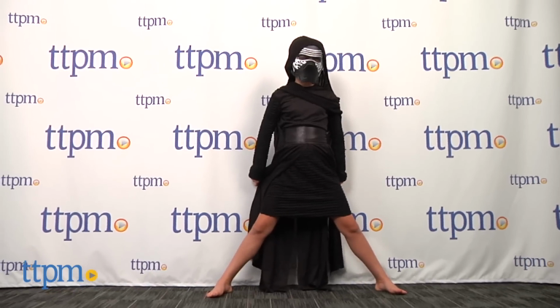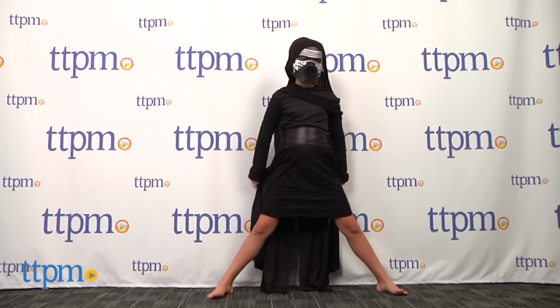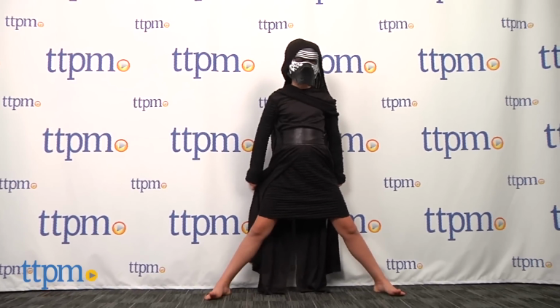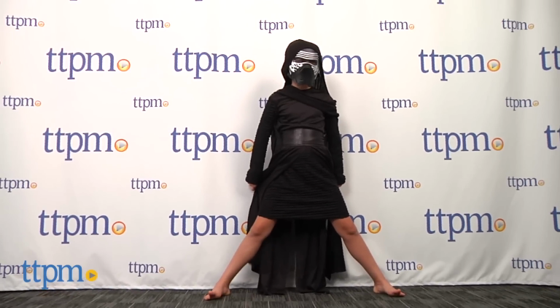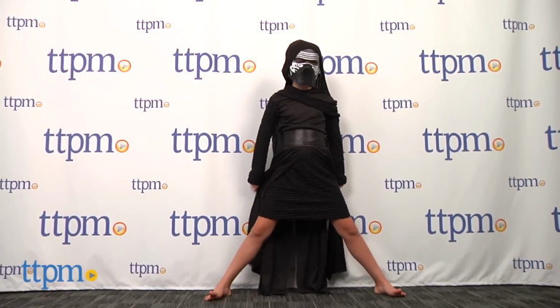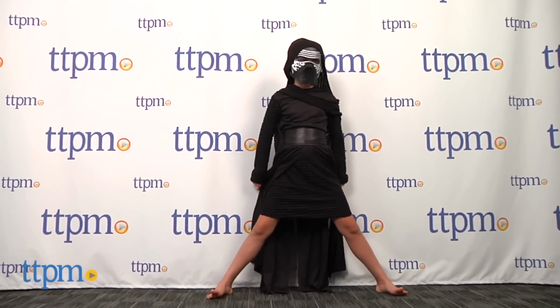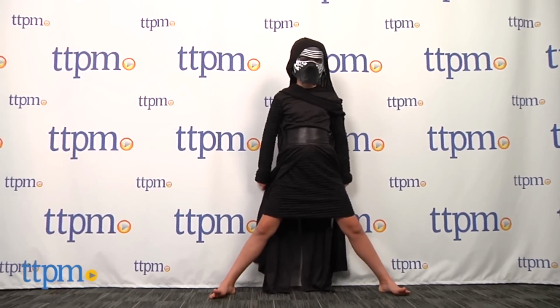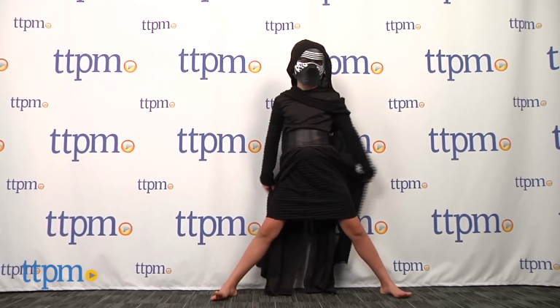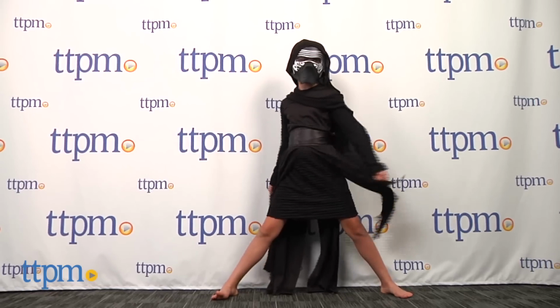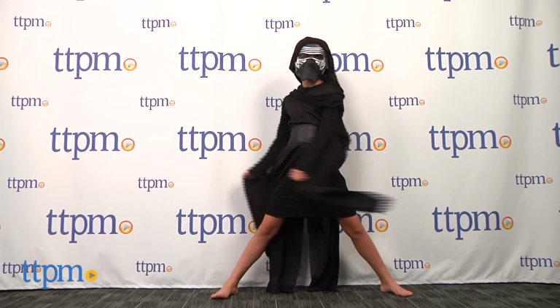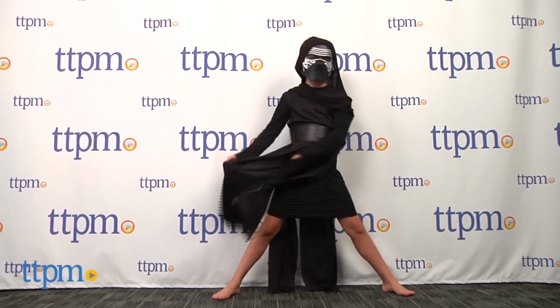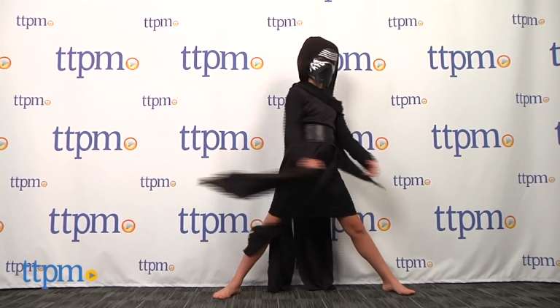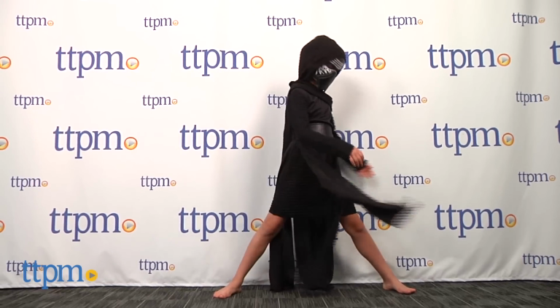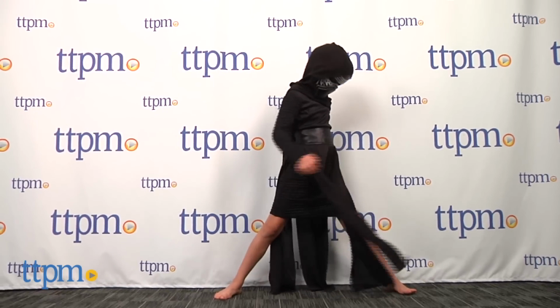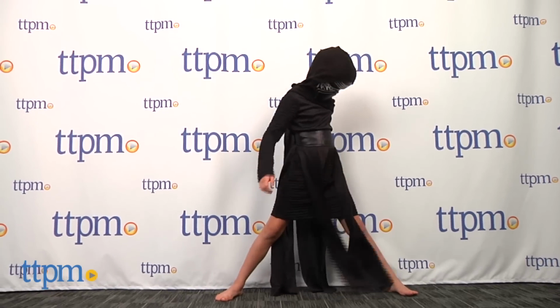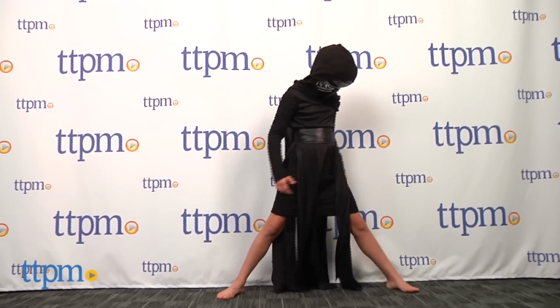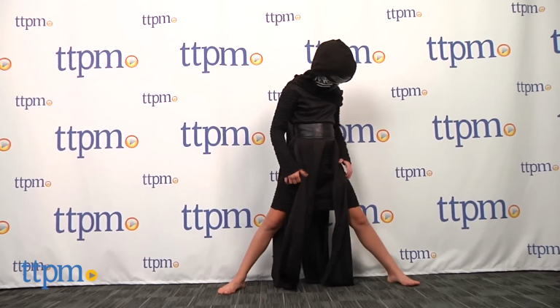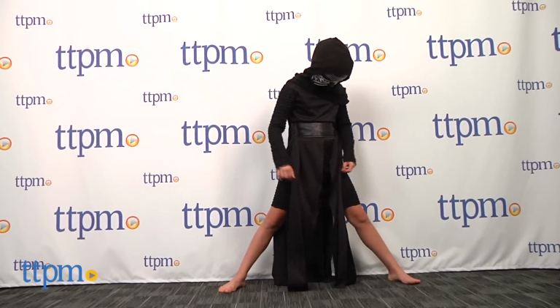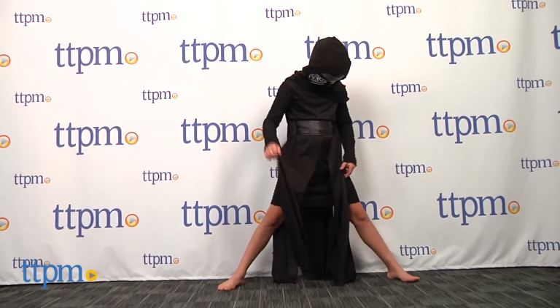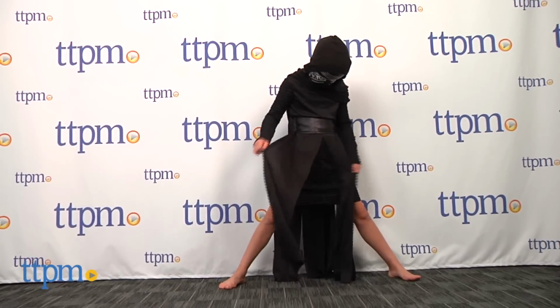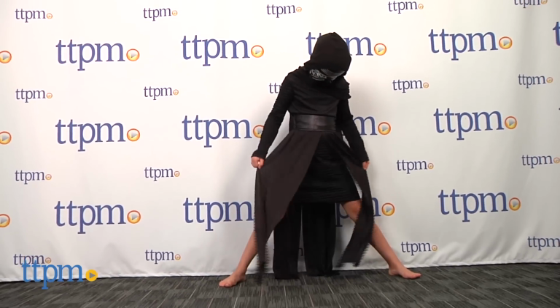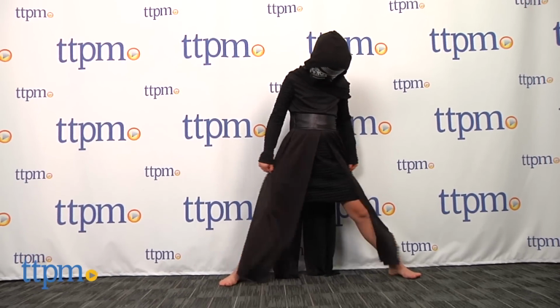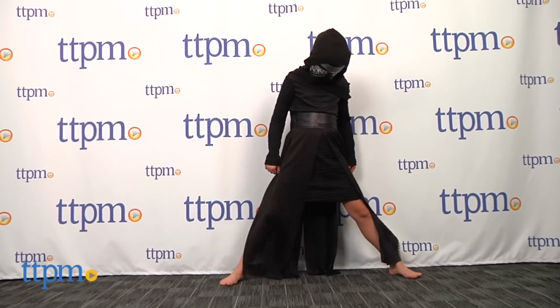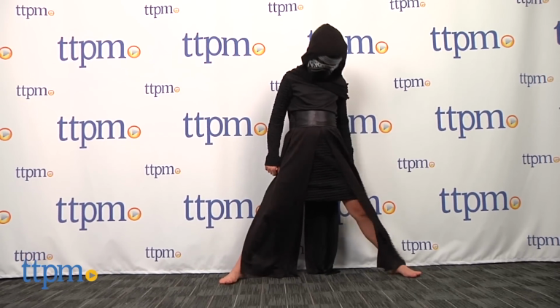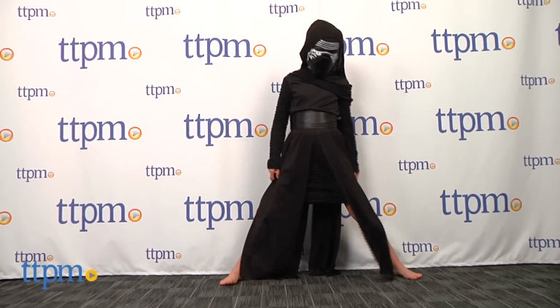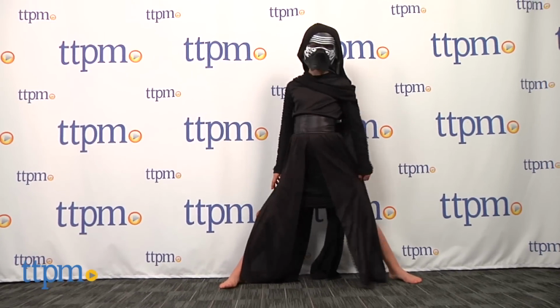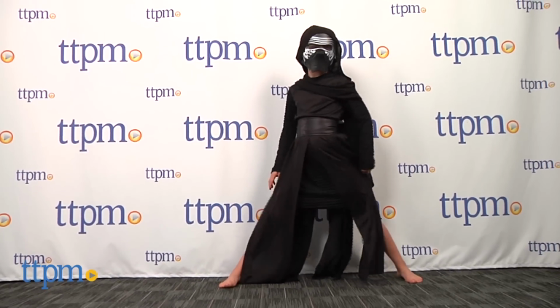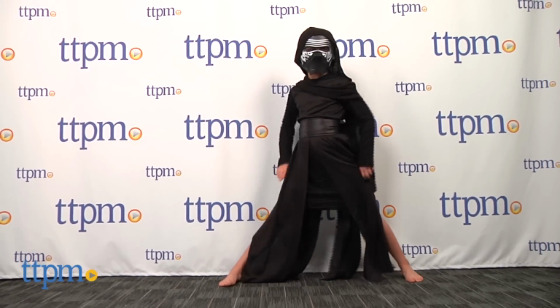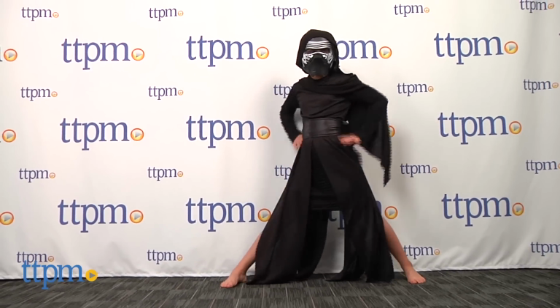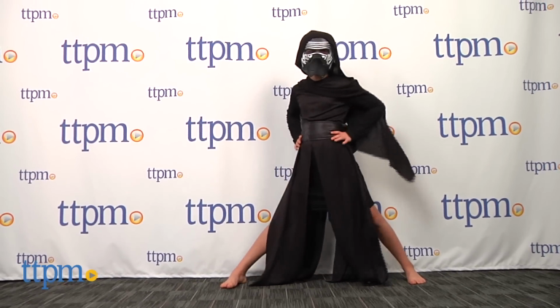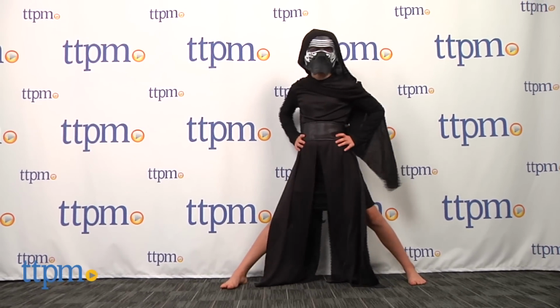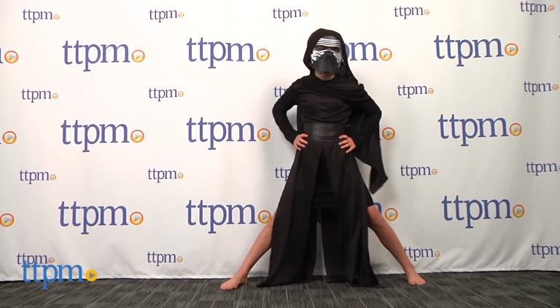impress your Star Wars loving friends with this very cool costume that includes a robe, hooded cape, belt and mask.